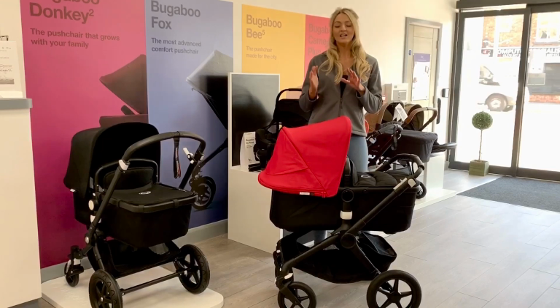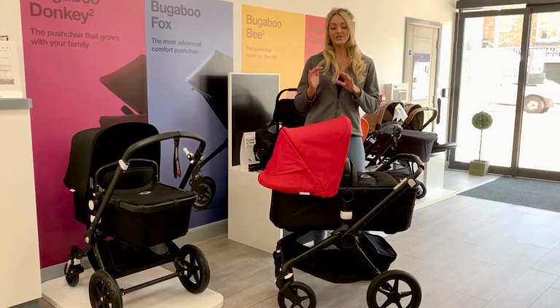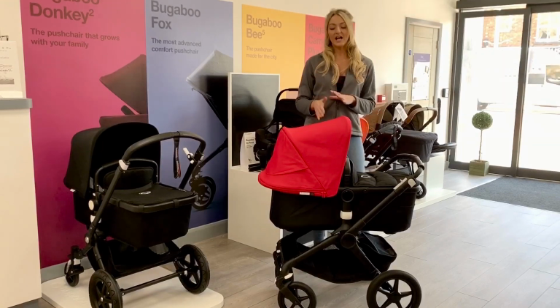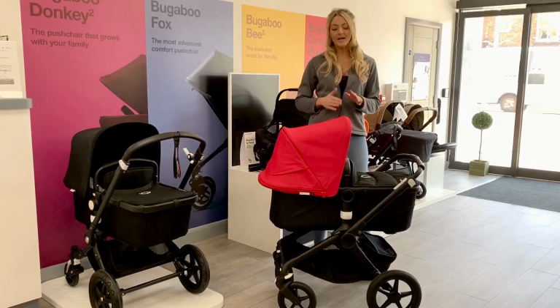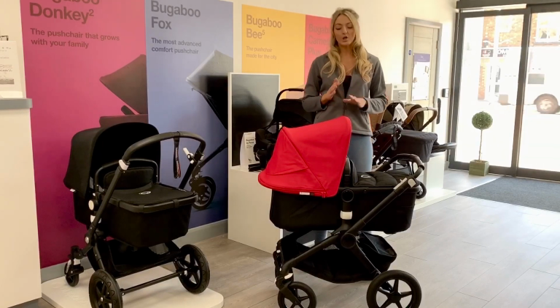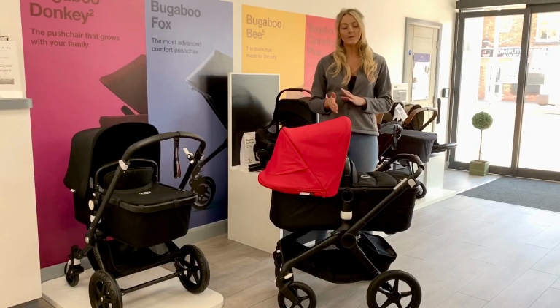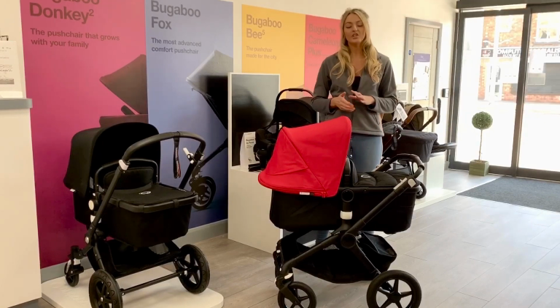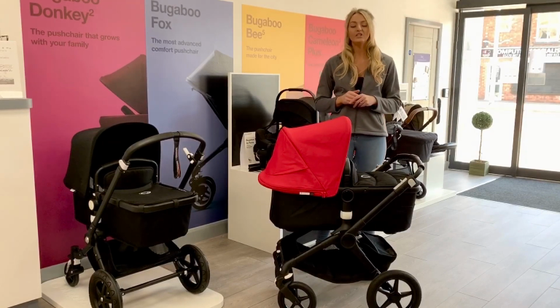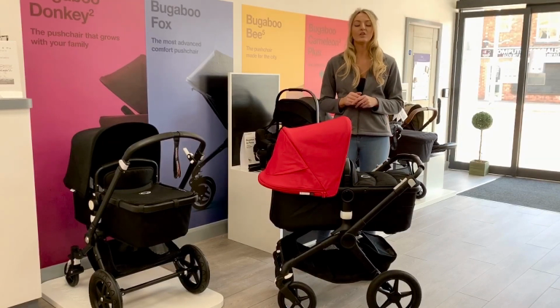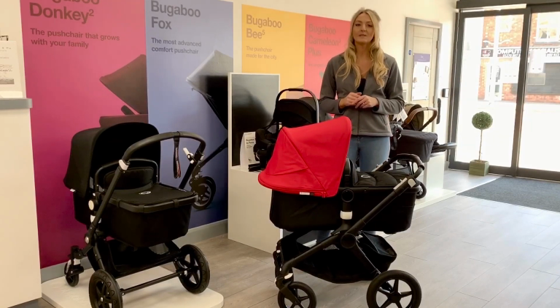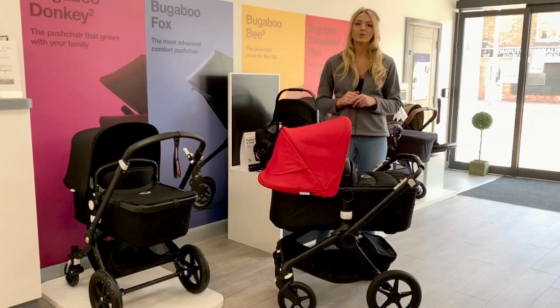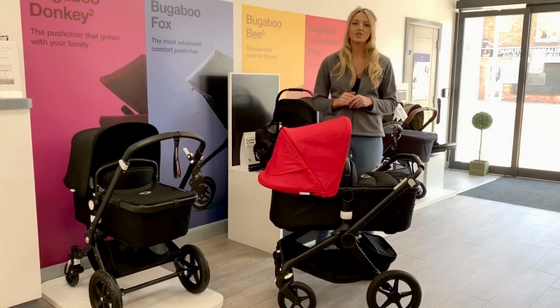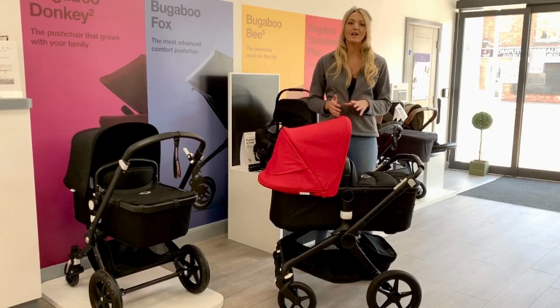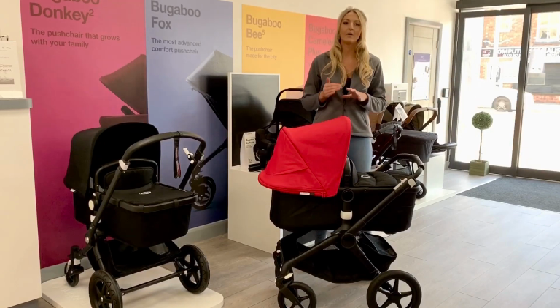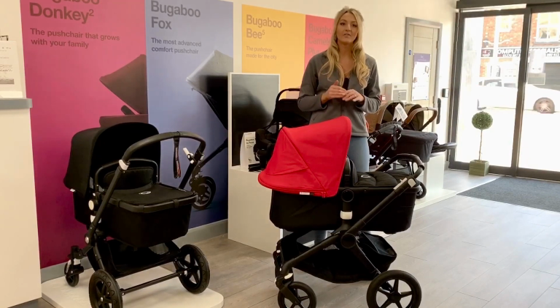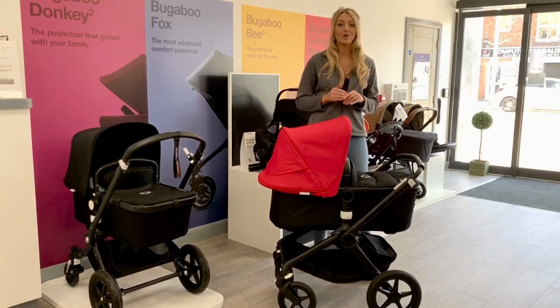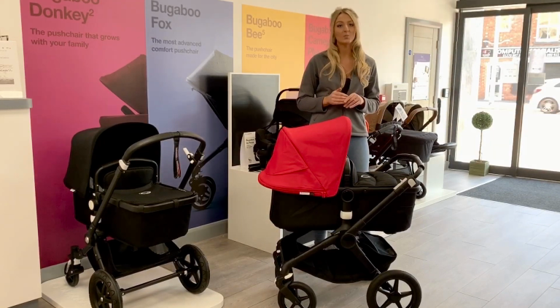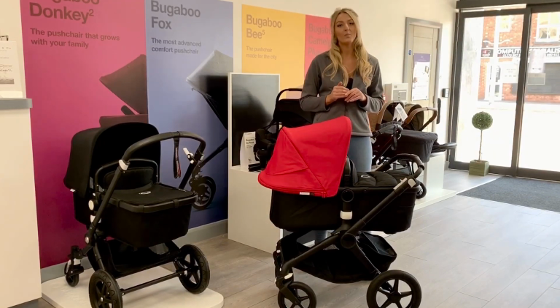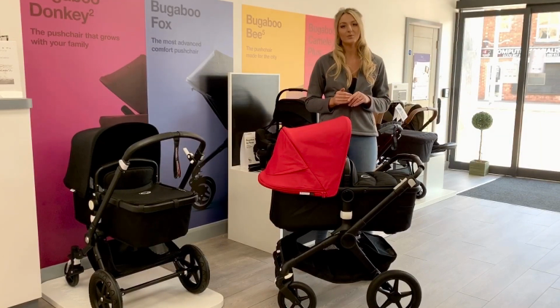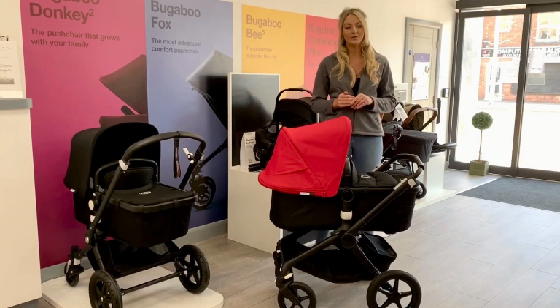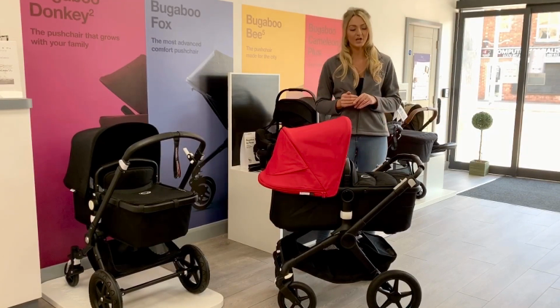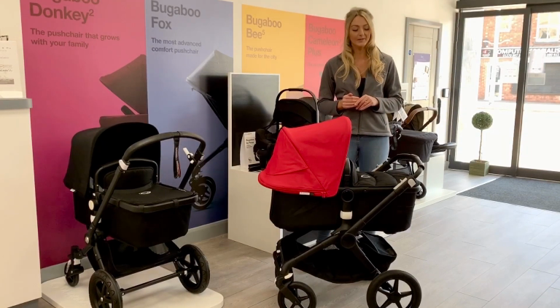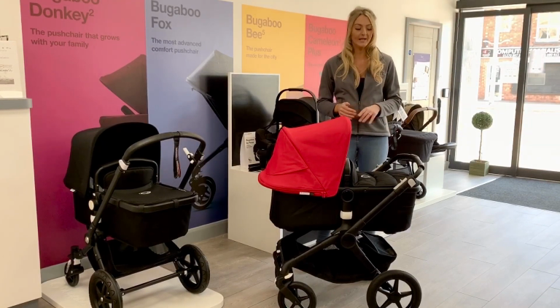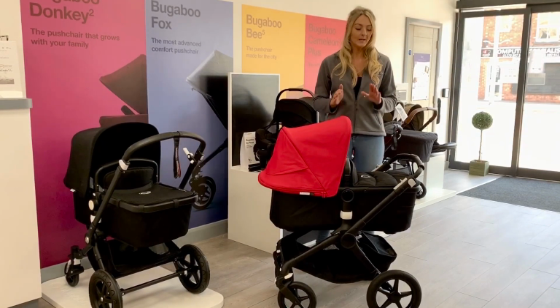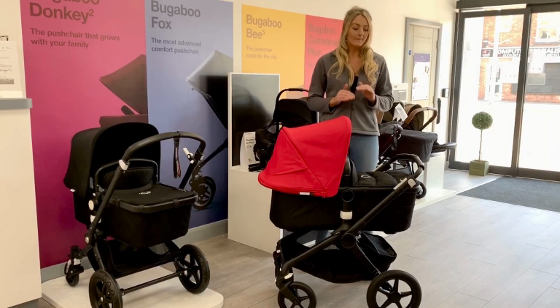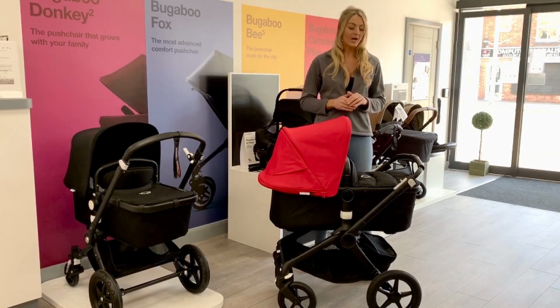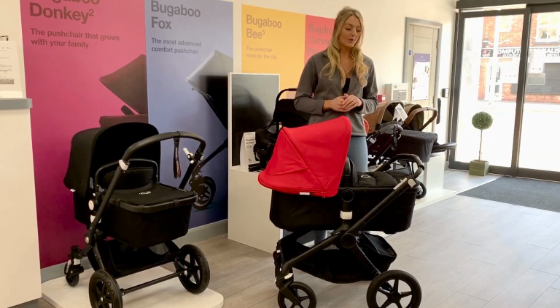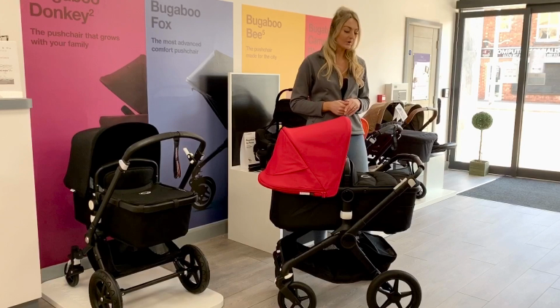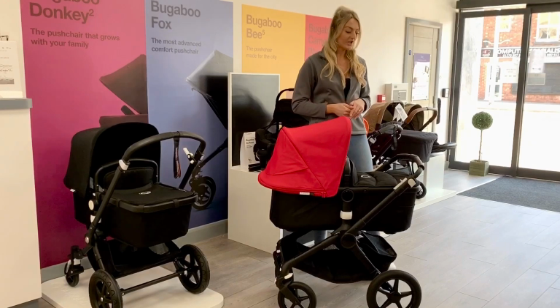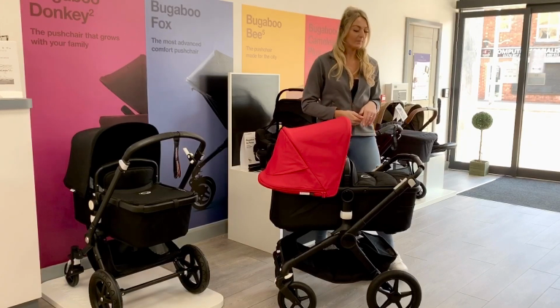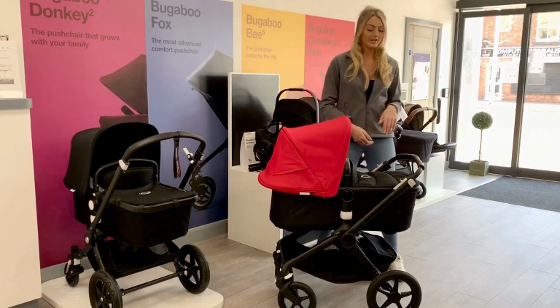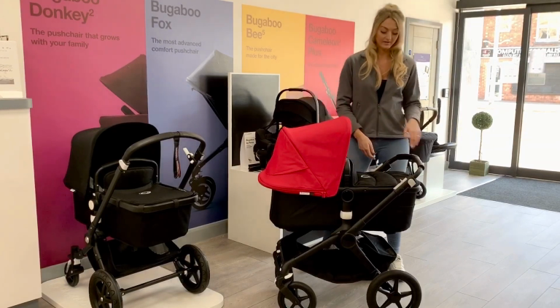They have made a couple of changes on this pushchair from the Fox 1, which I will show you, but first let me show you how the pushchair works.